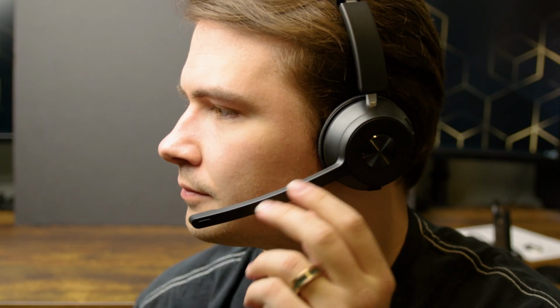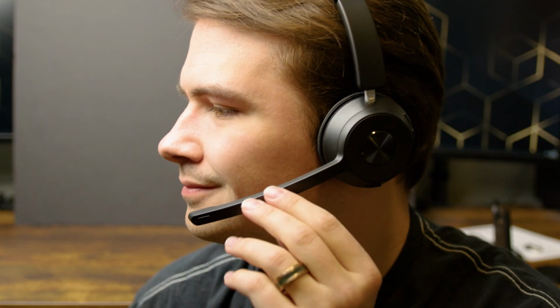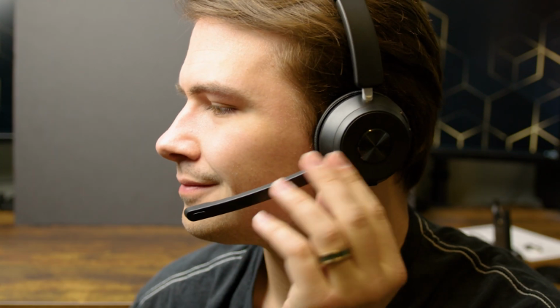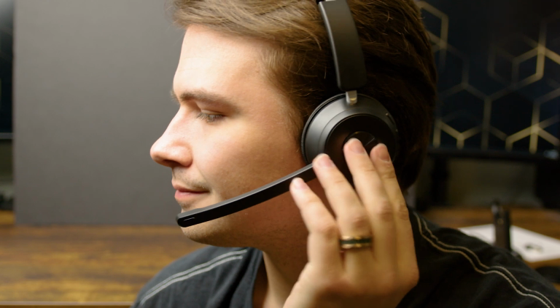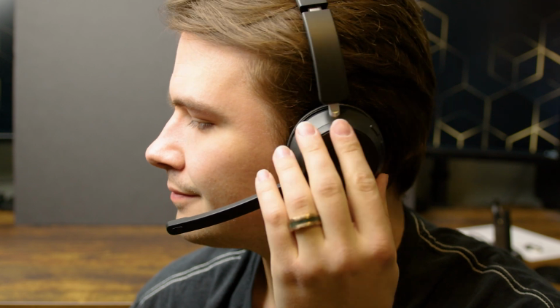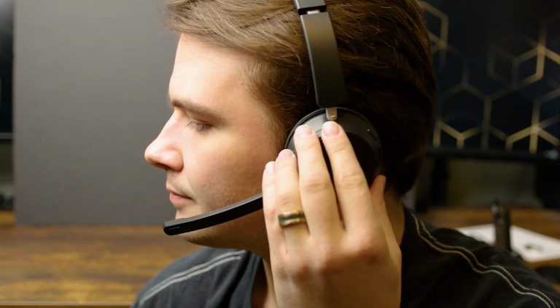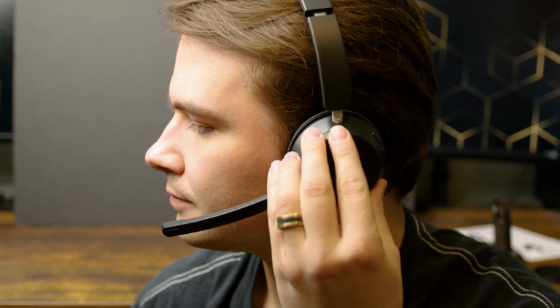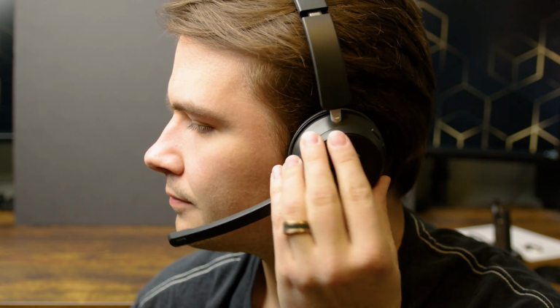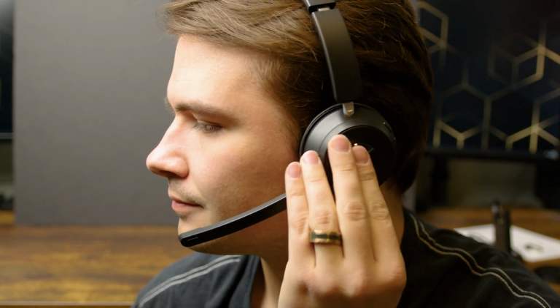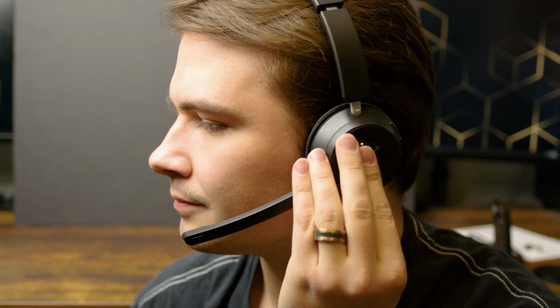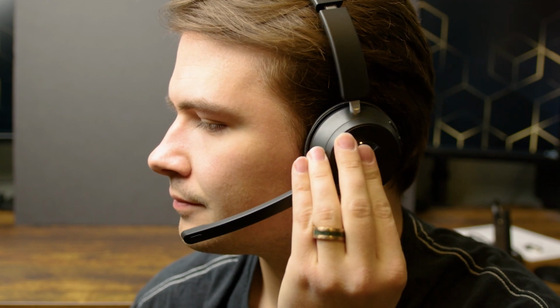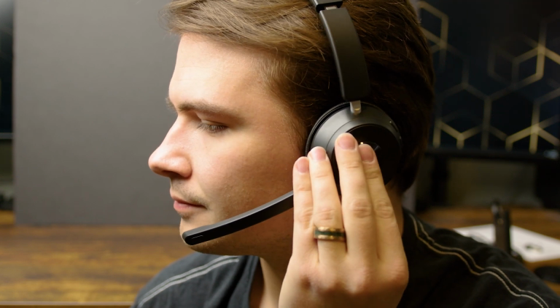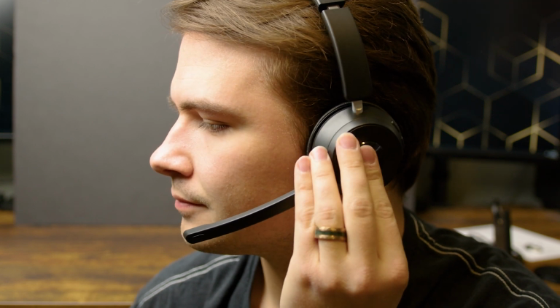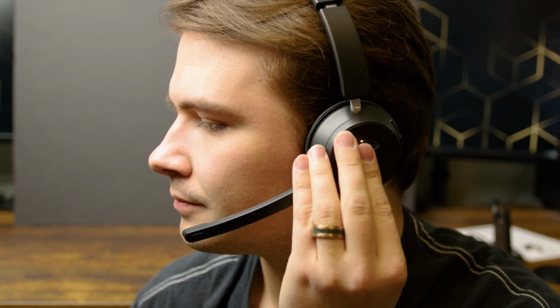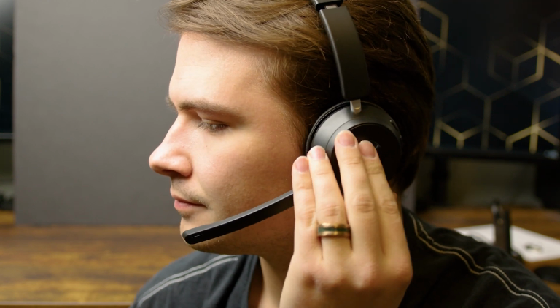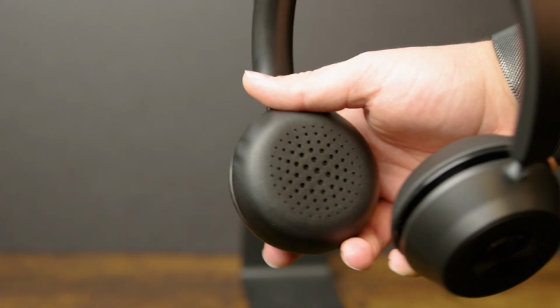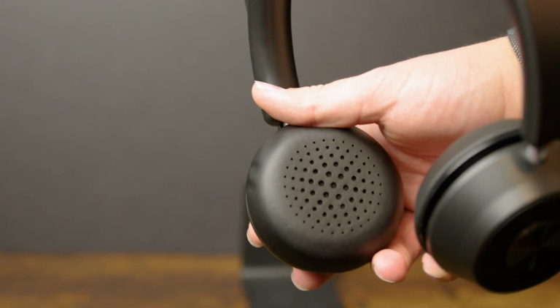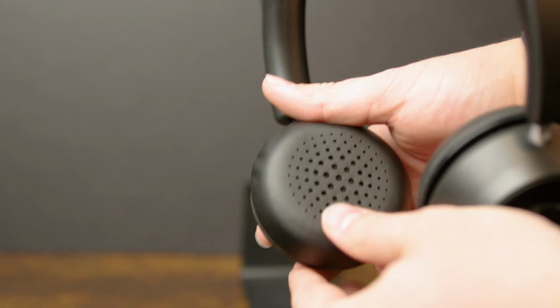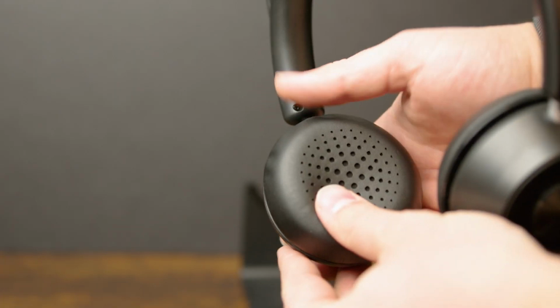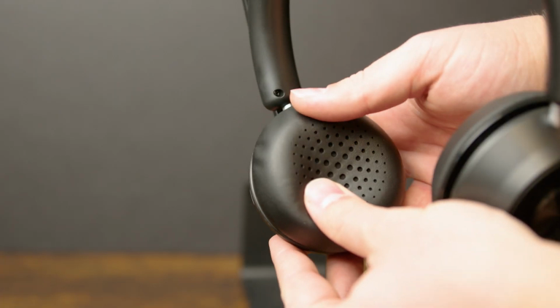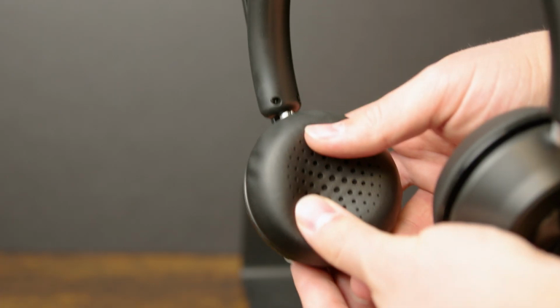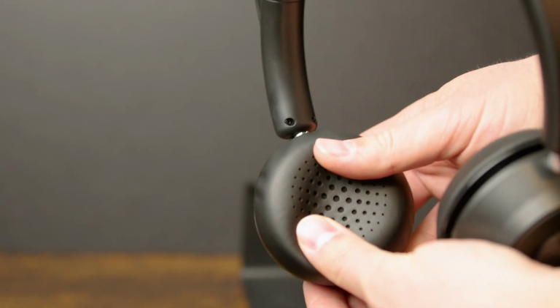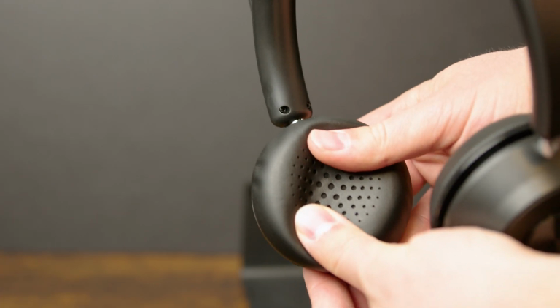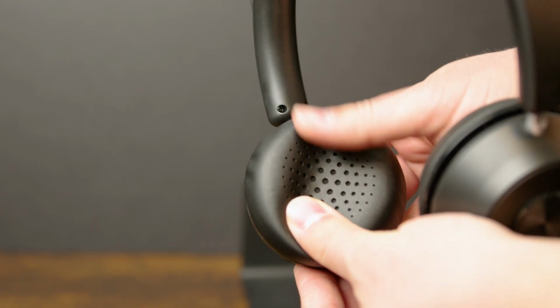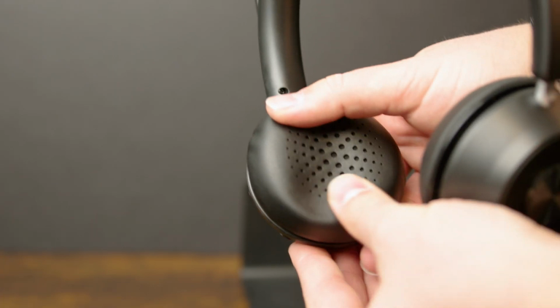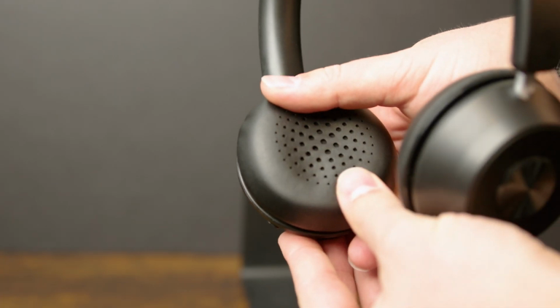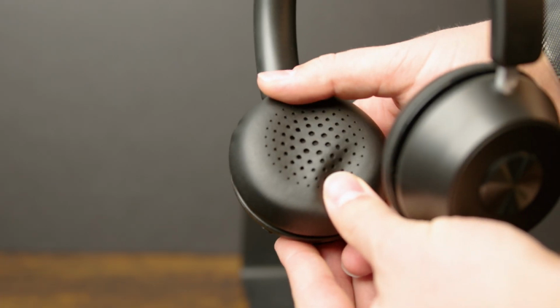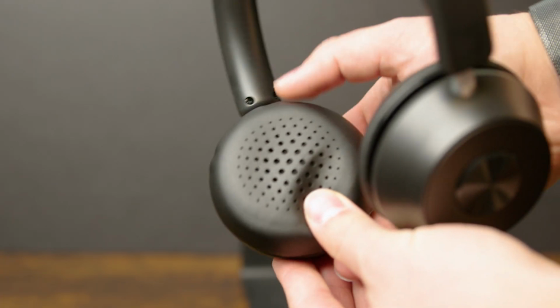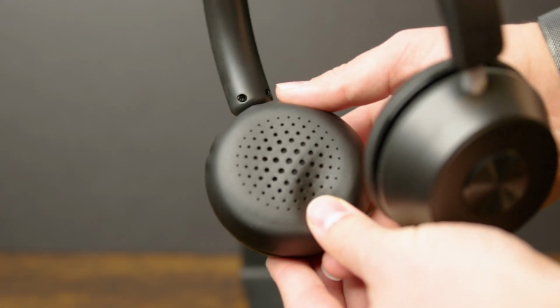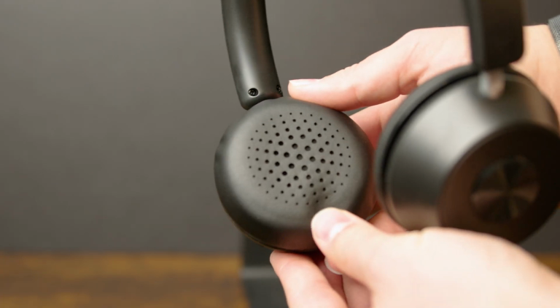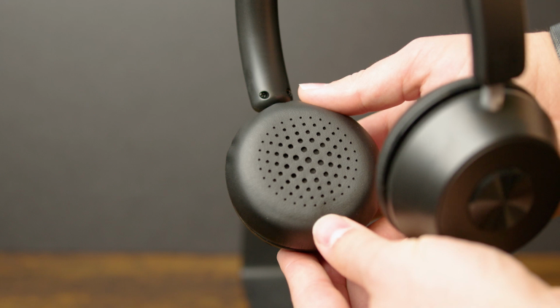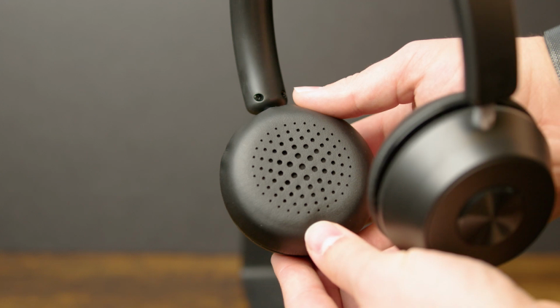That also means these headphones are going to put a decent amount of pressure on your ear, and despite the cushioning I still wouldn't want to wear these for more than an hour or two.